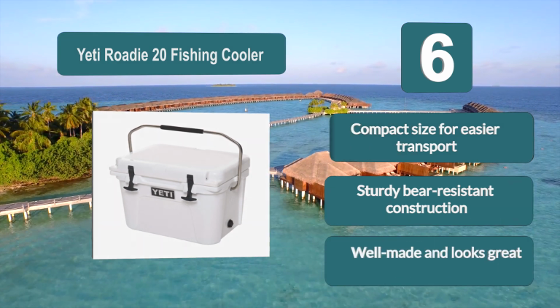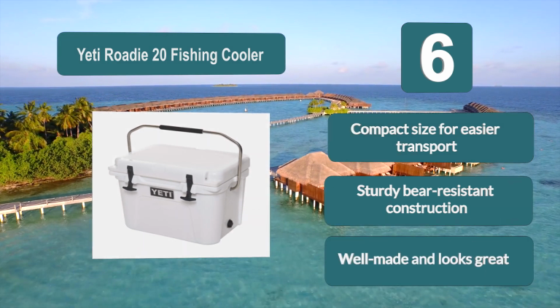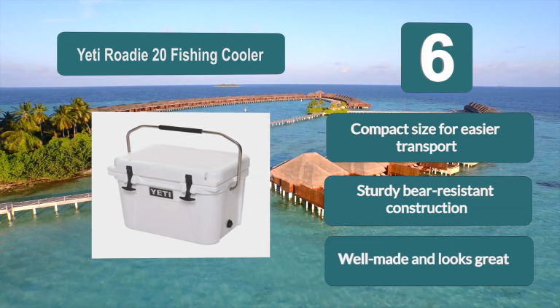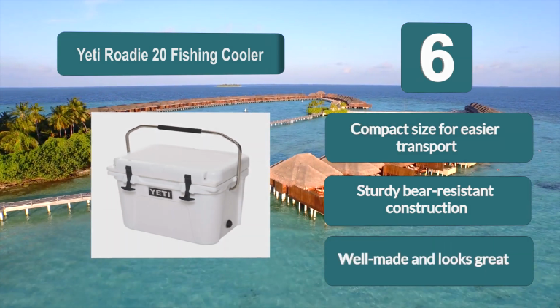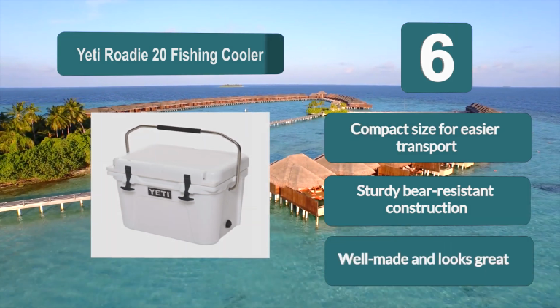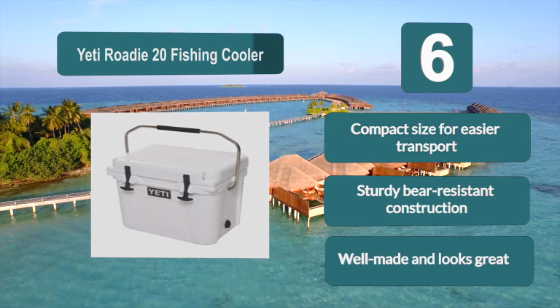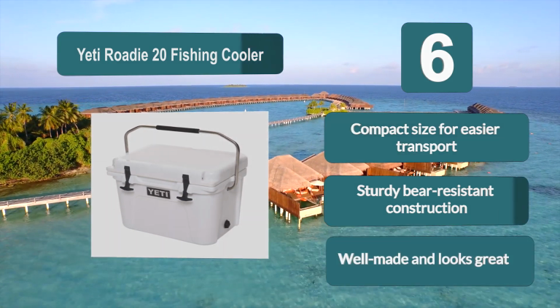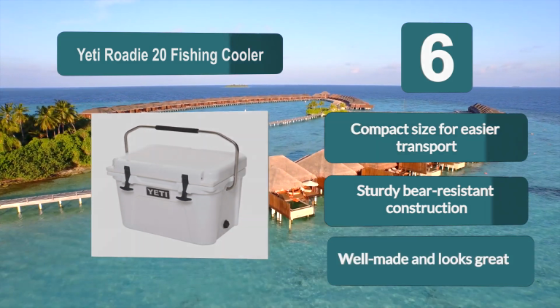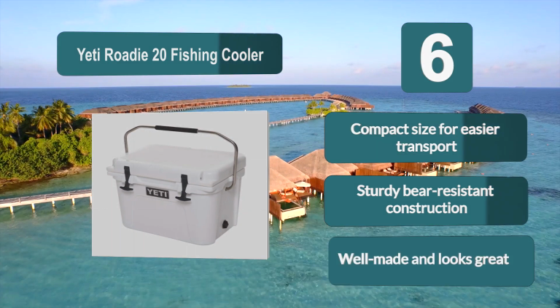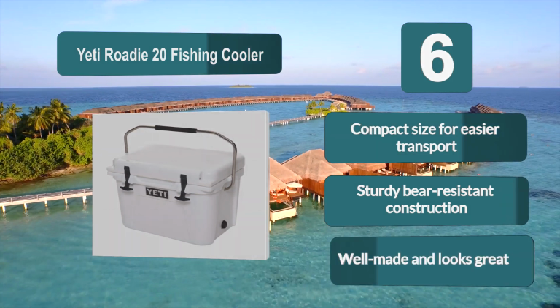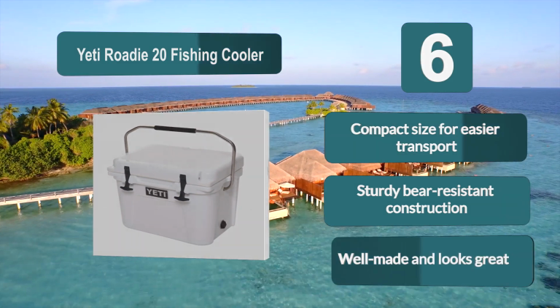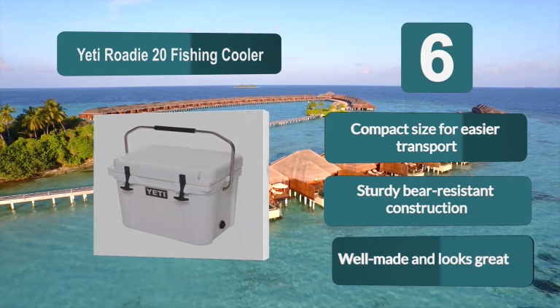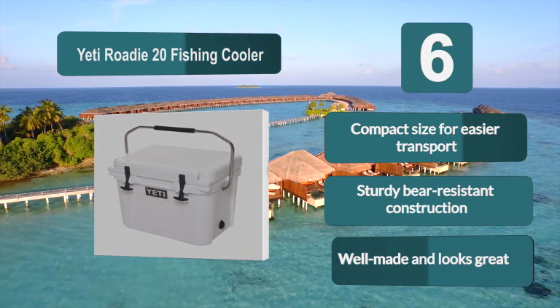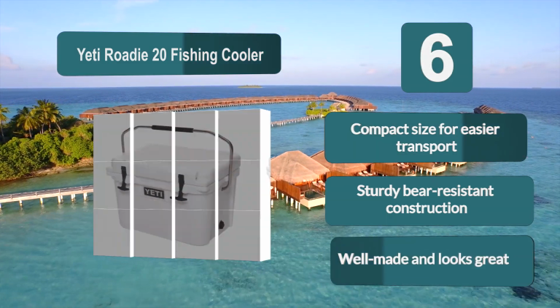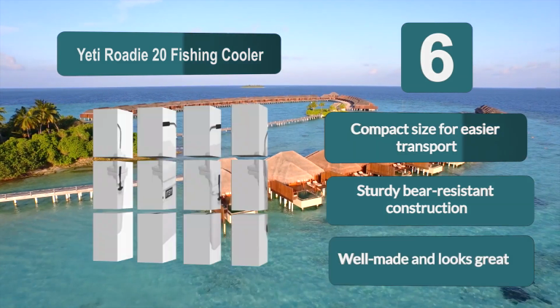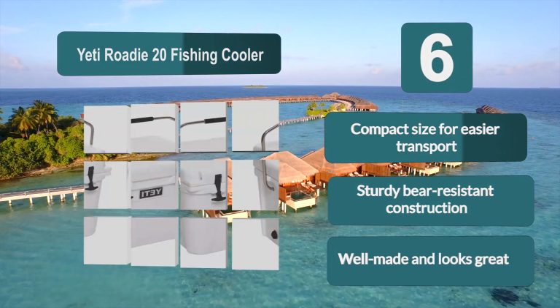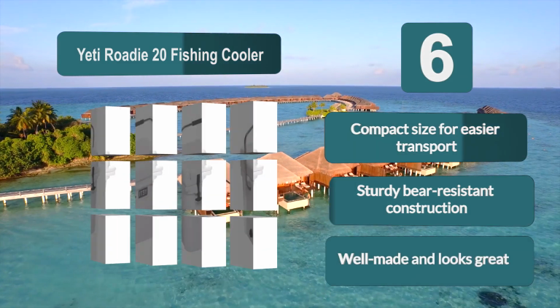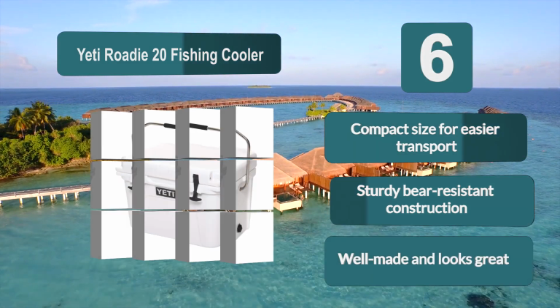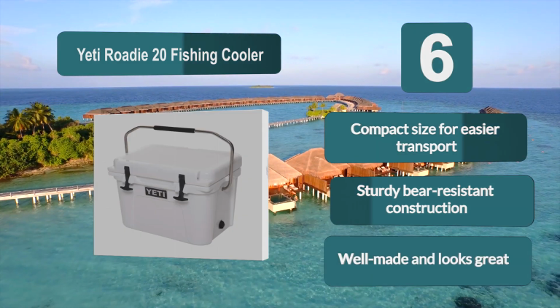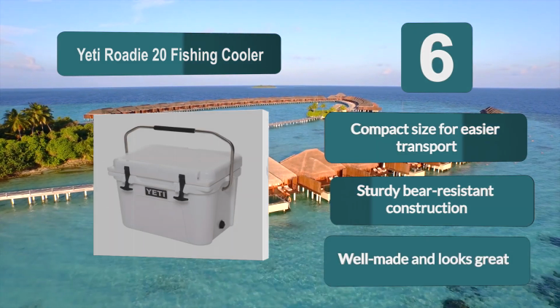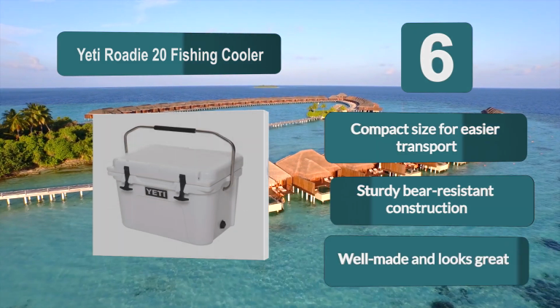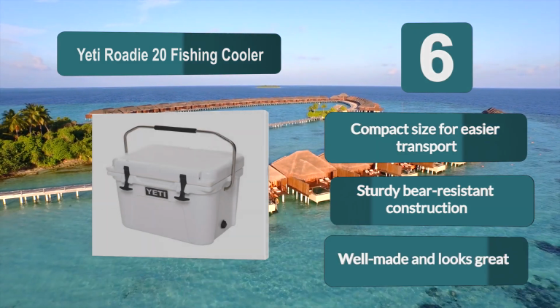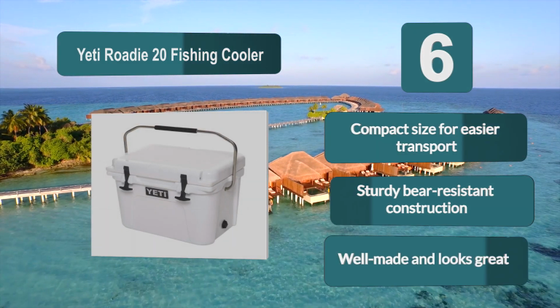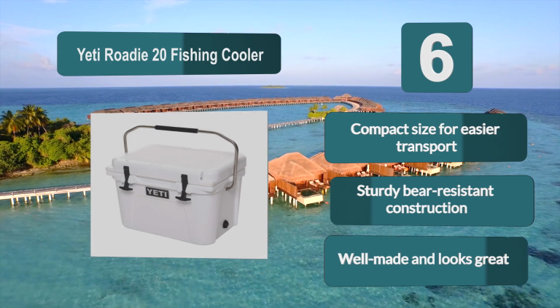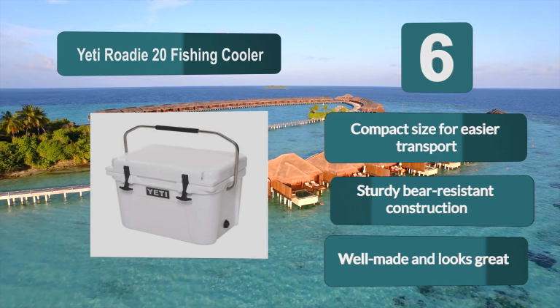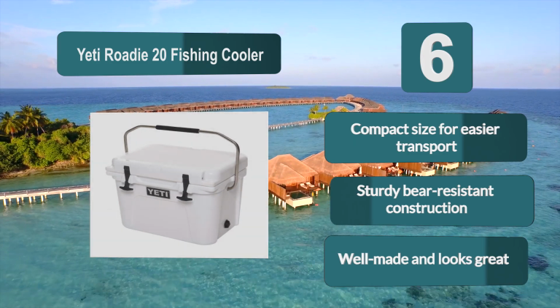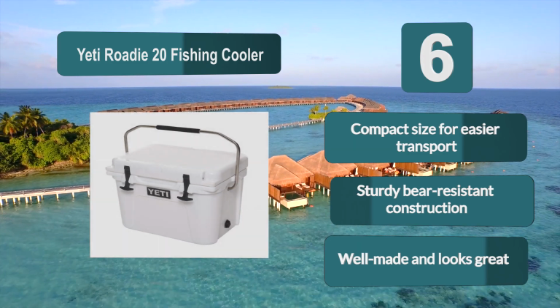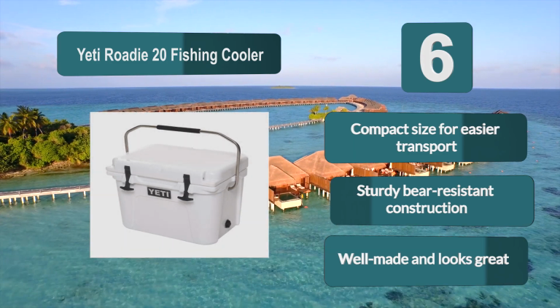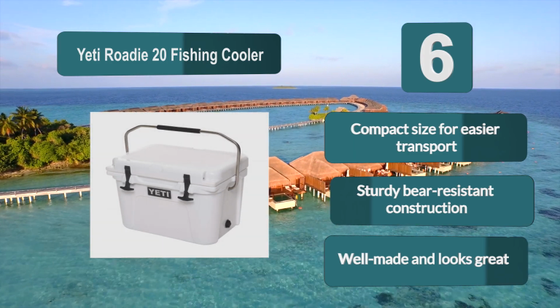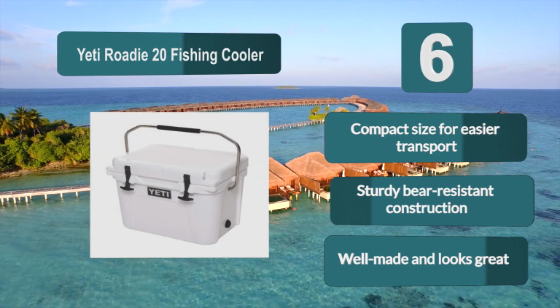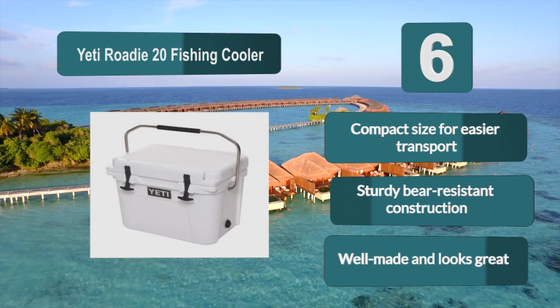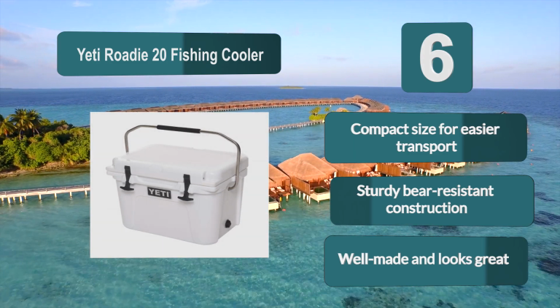Key features: compact size for easier transport, sturdy bear-resistant construction, and a well-made design that looks great.